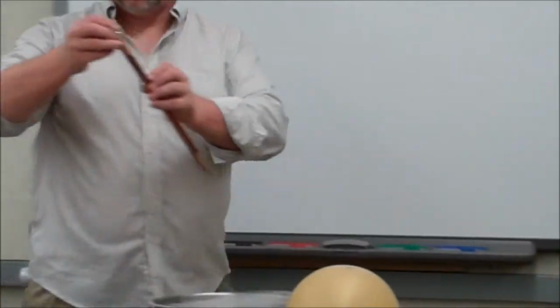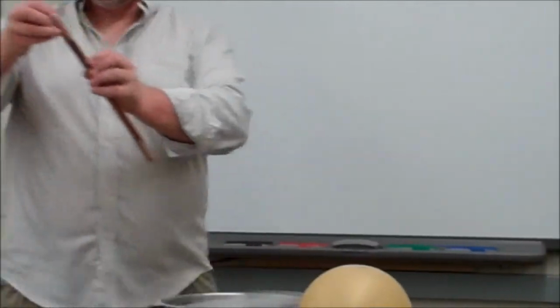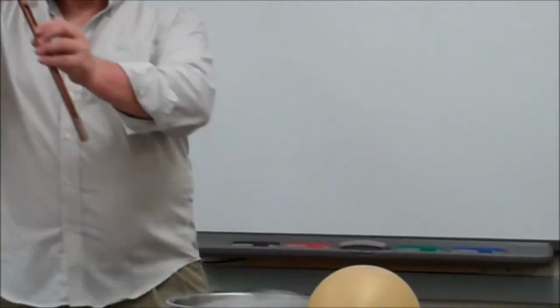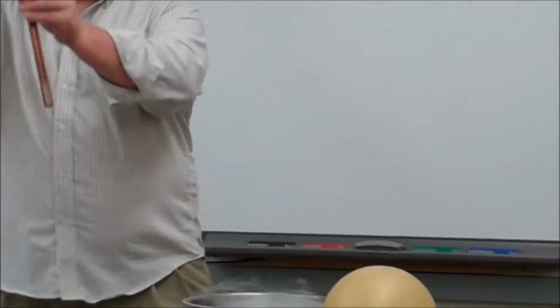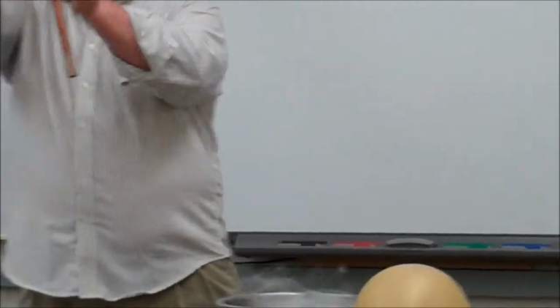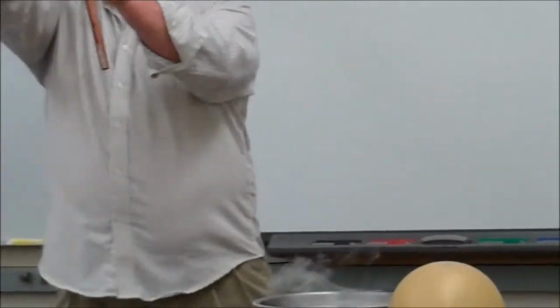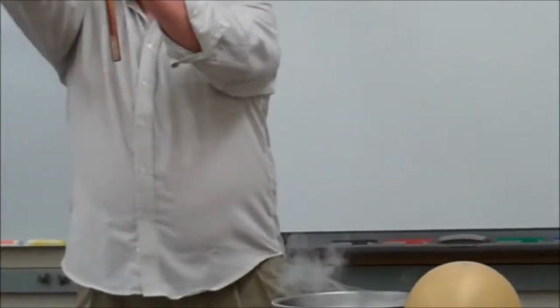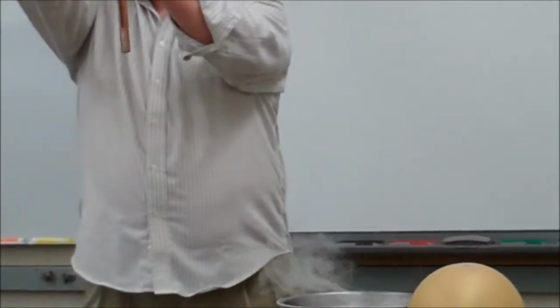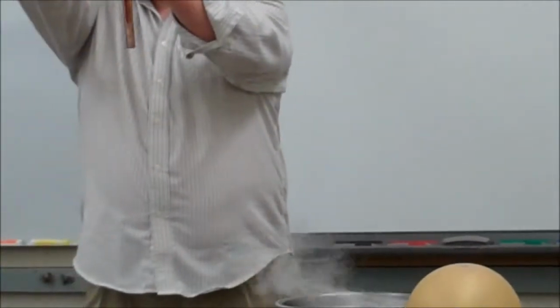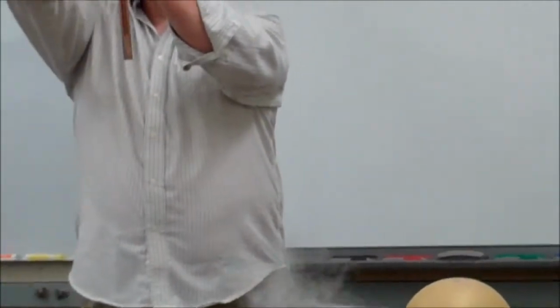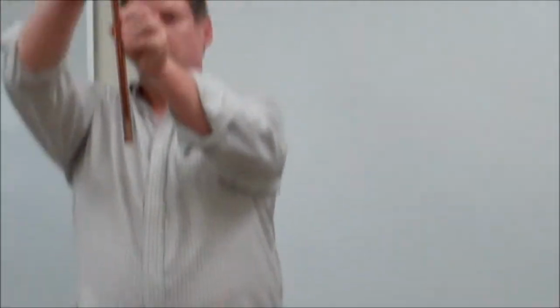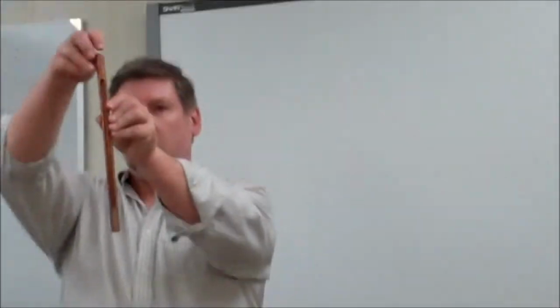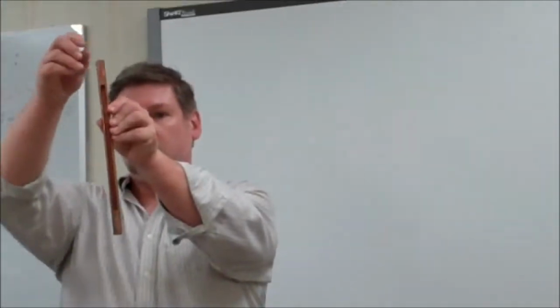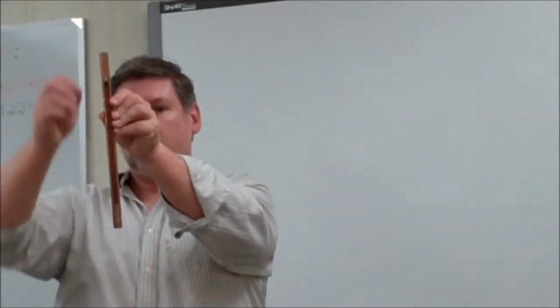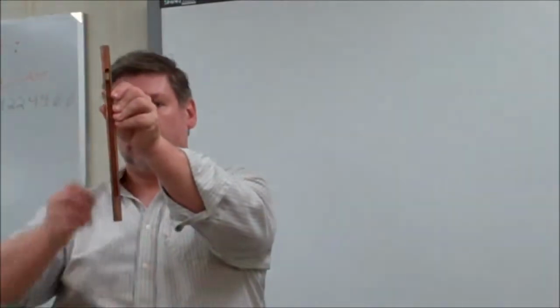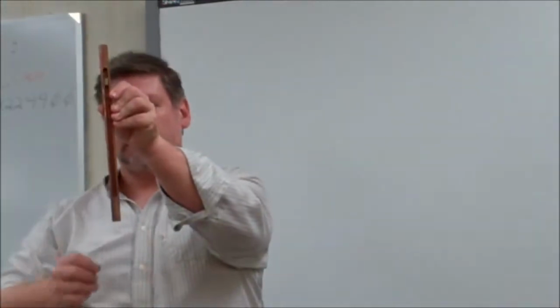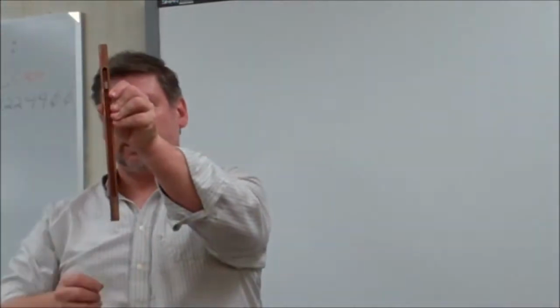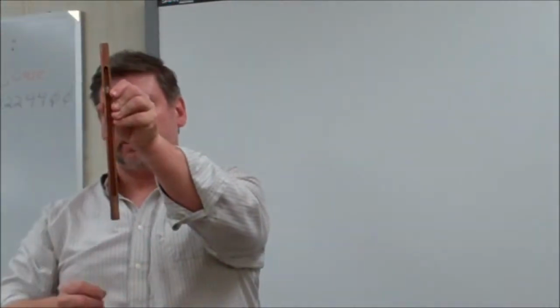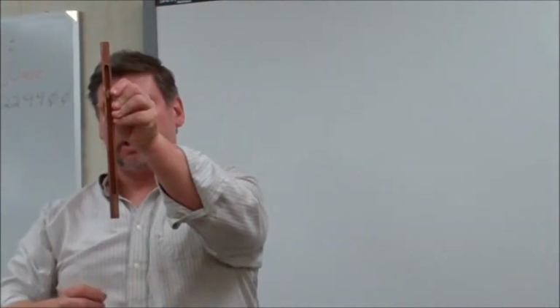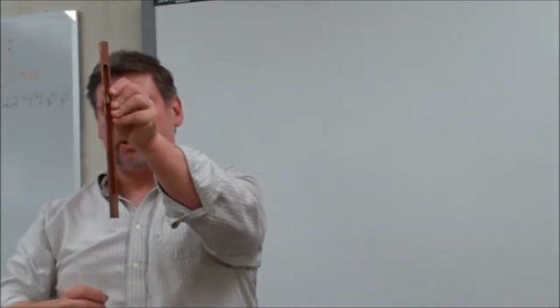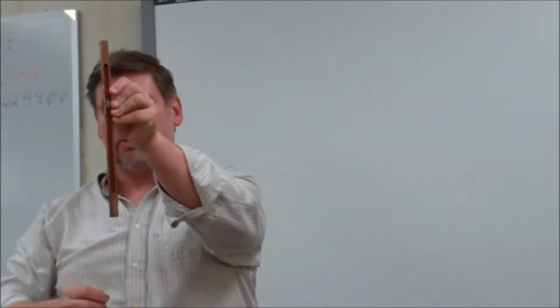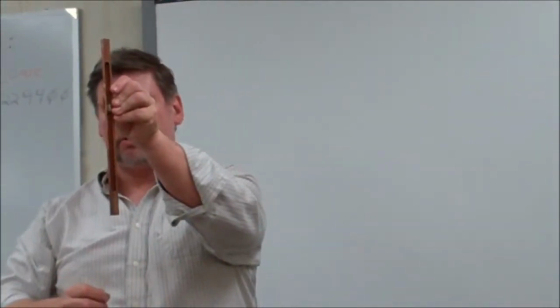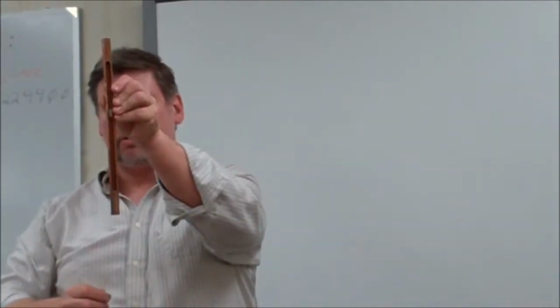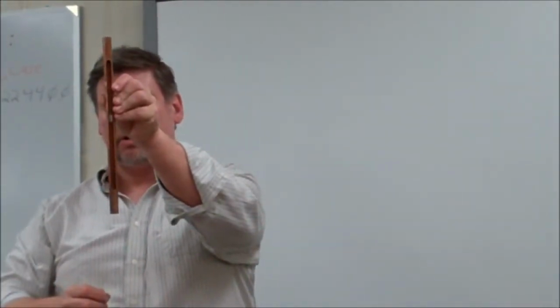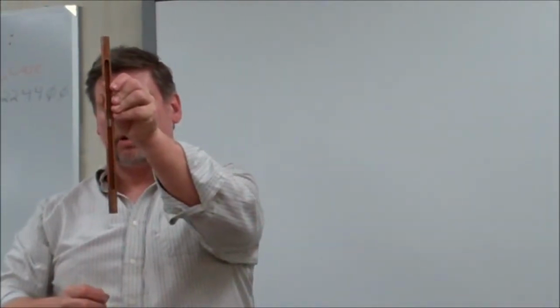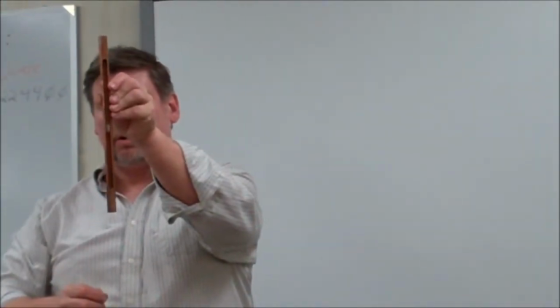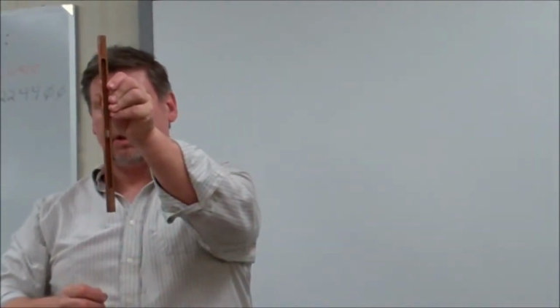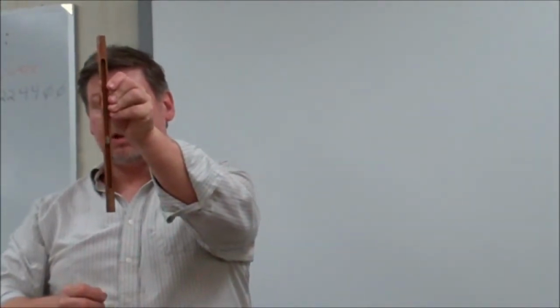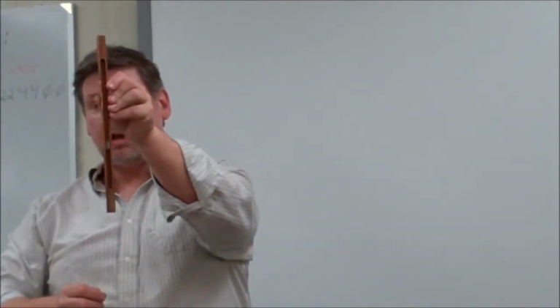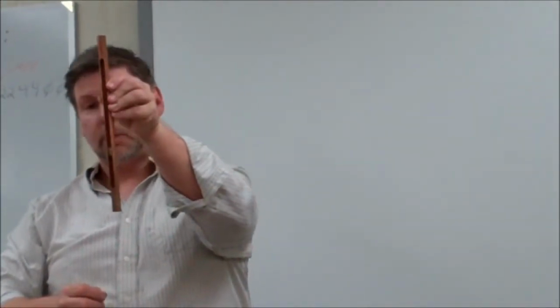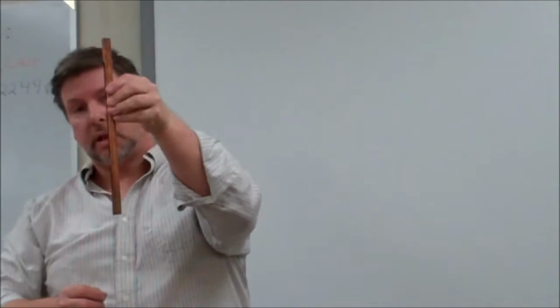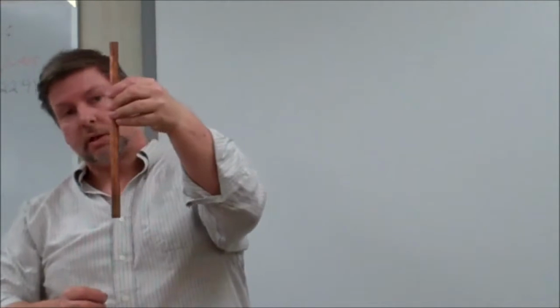You guys can all explain to me Lenz's Law — I don't want to explain this to you — but this is a nice one, I think.